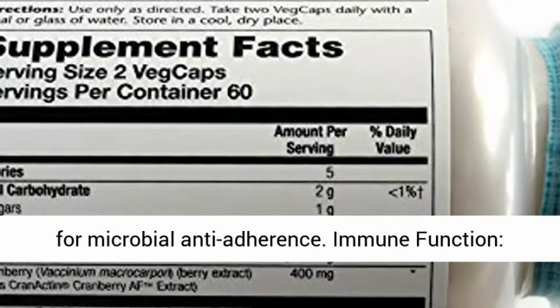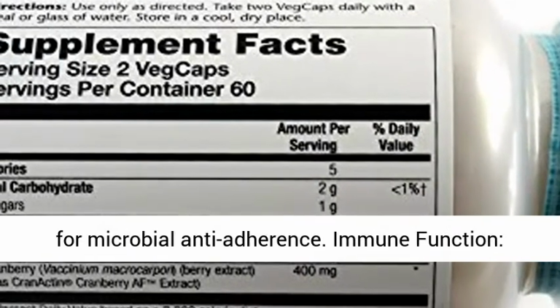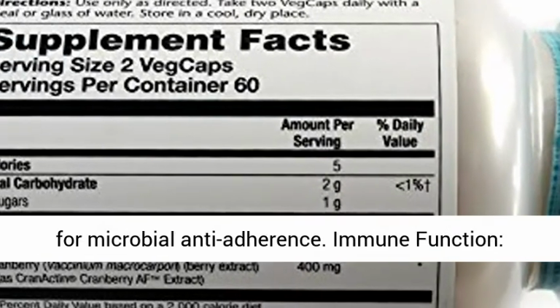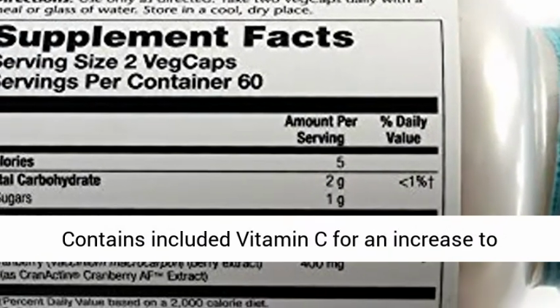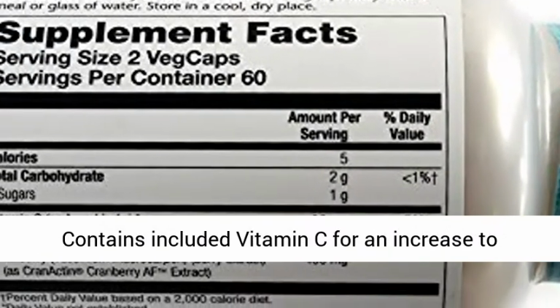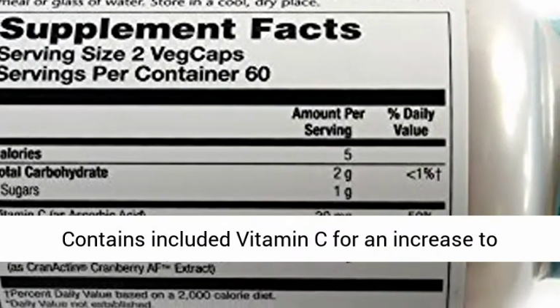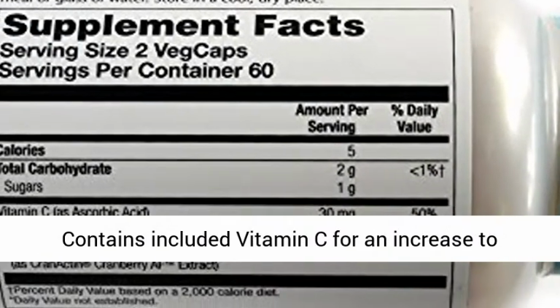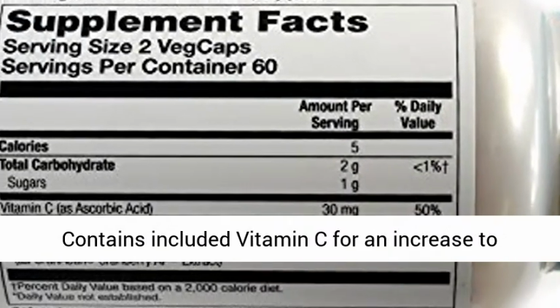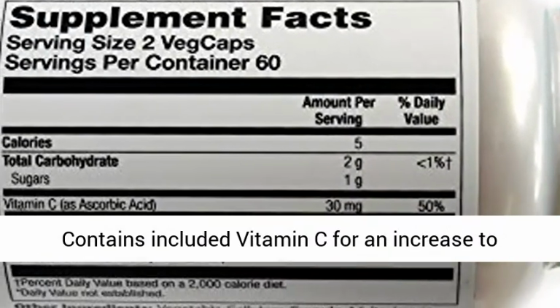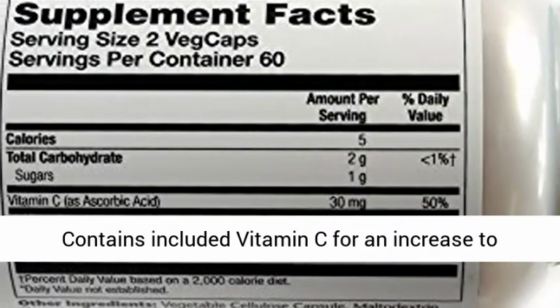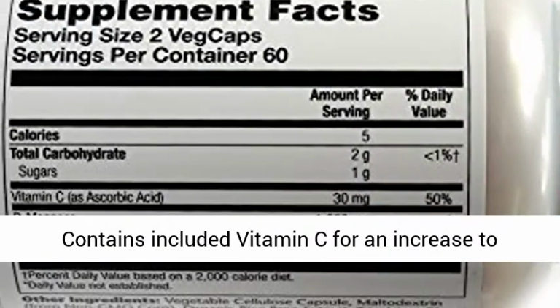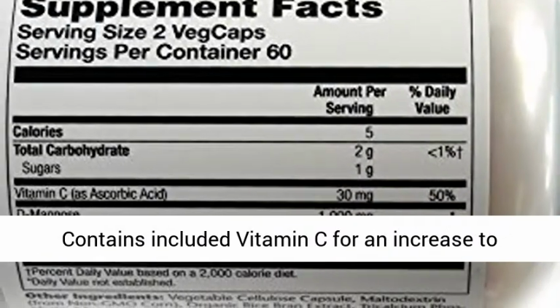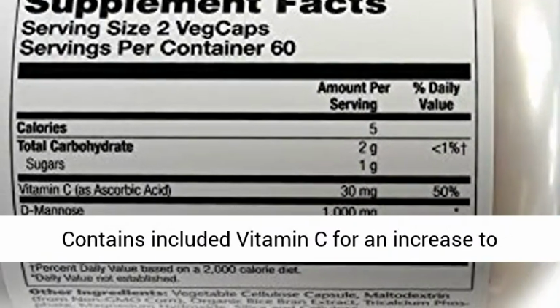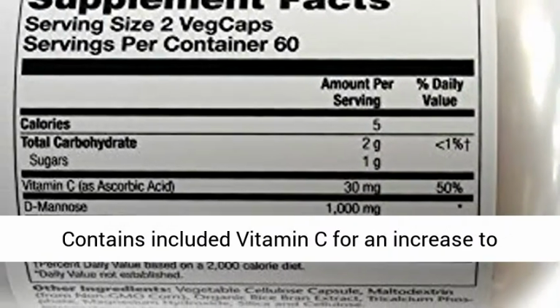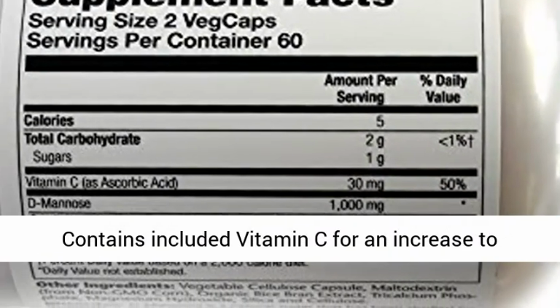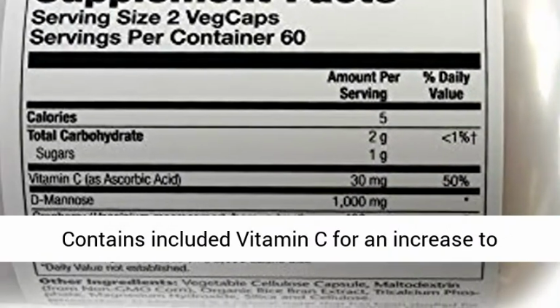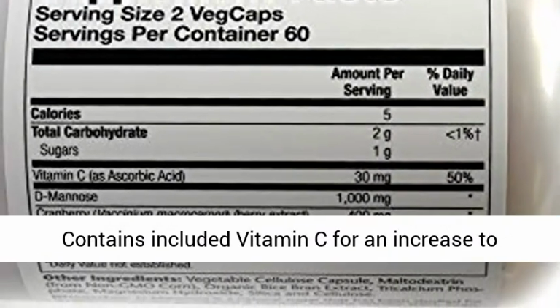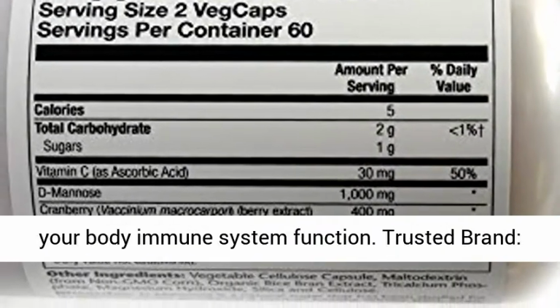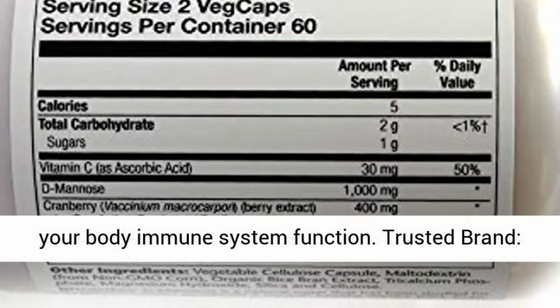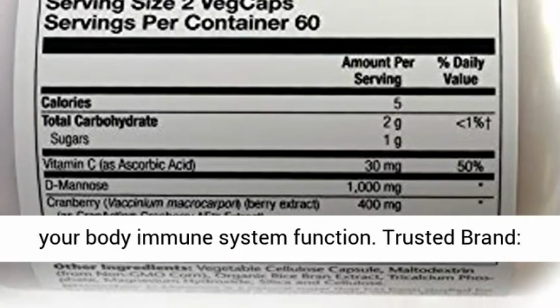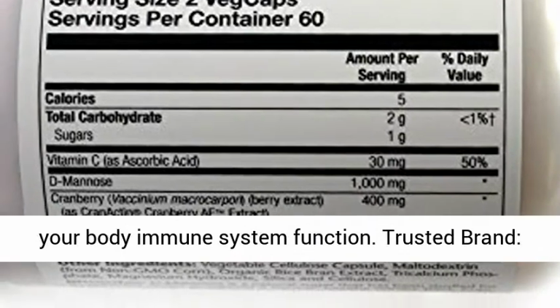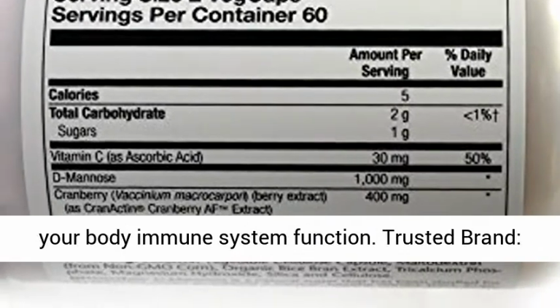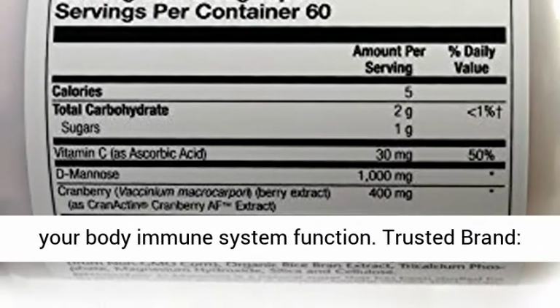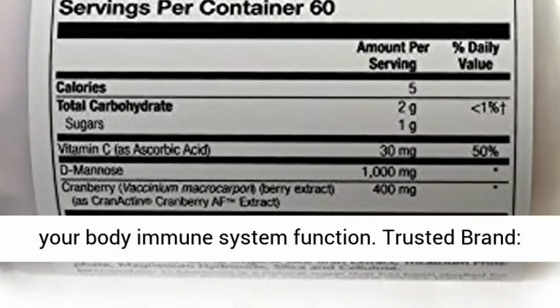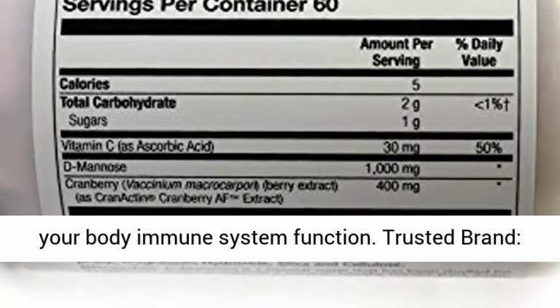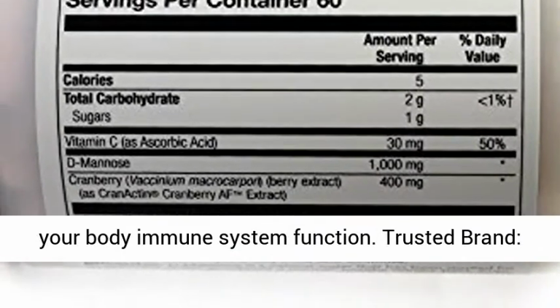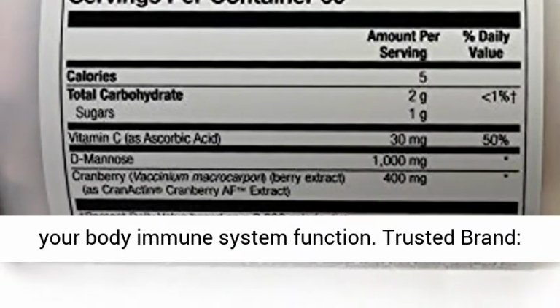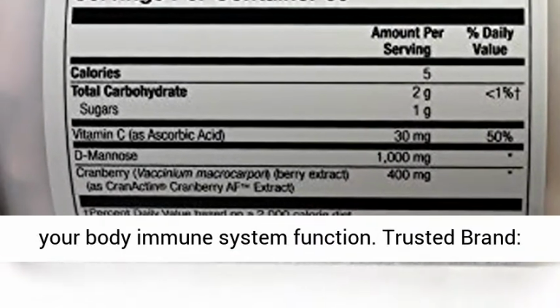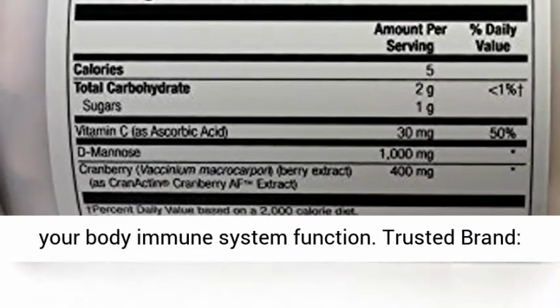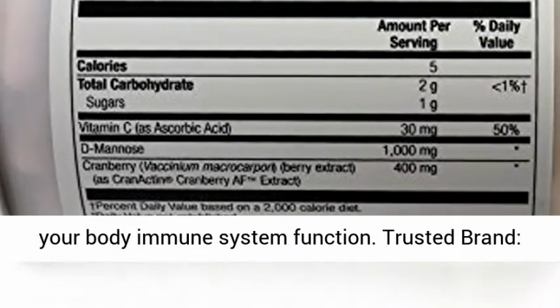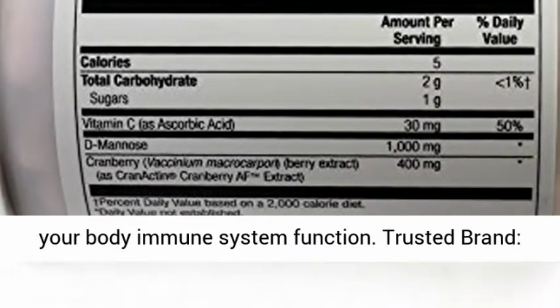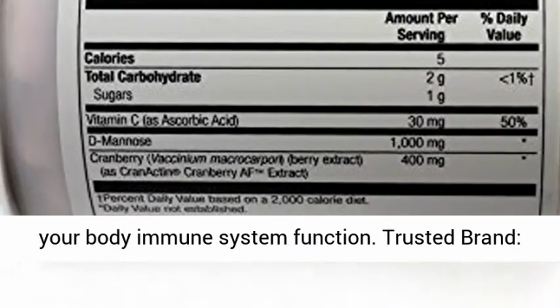Immune Function: Contains vitamin C for a boost to your immune system function. Trusted brand.